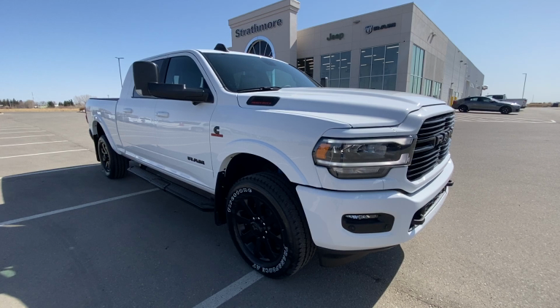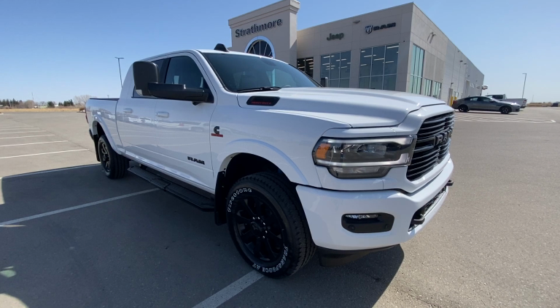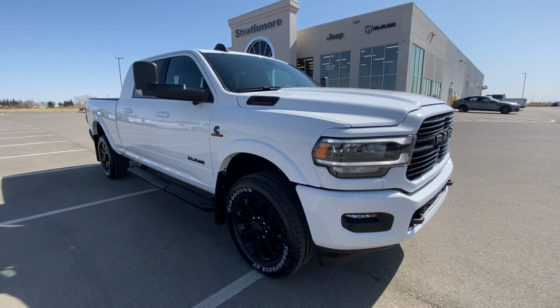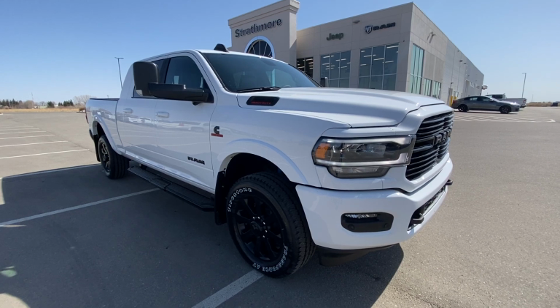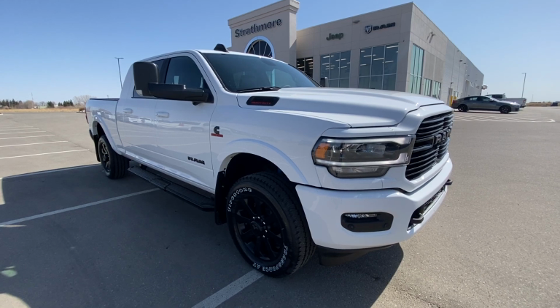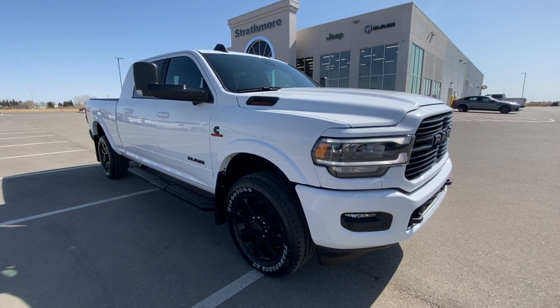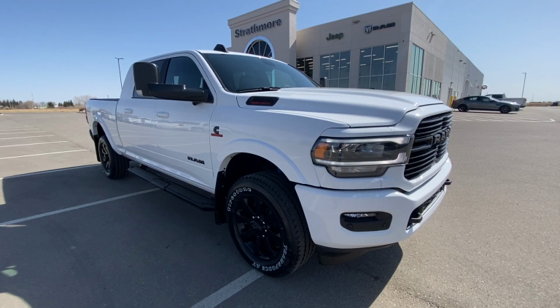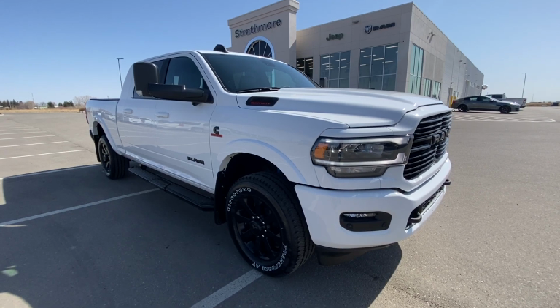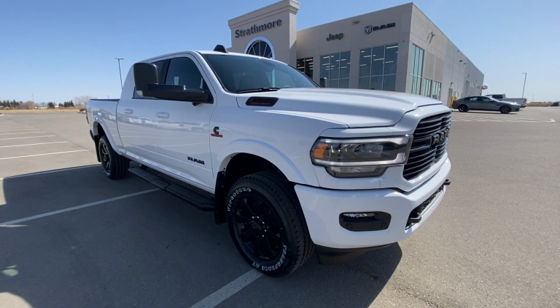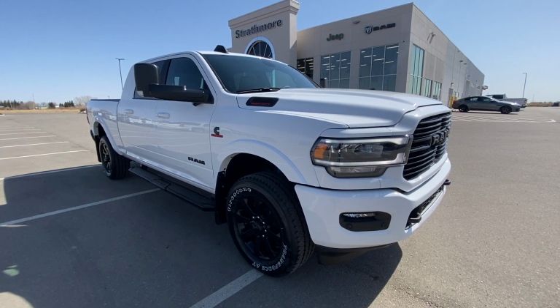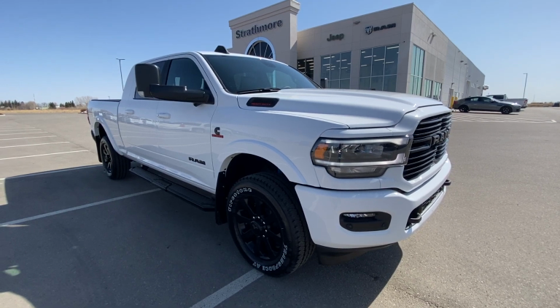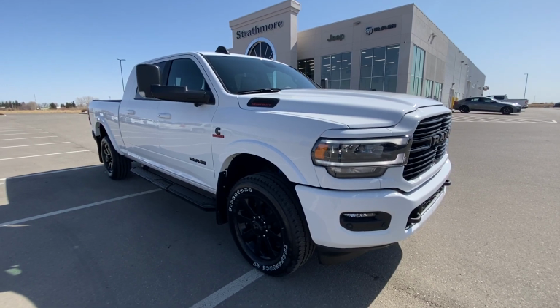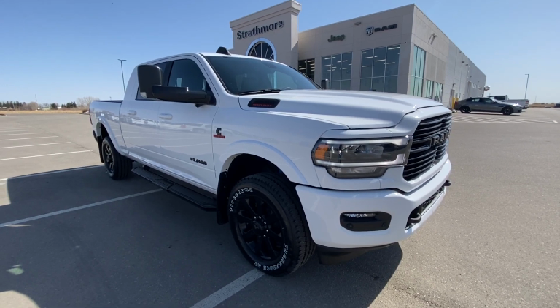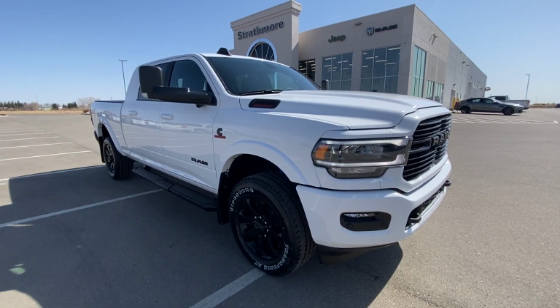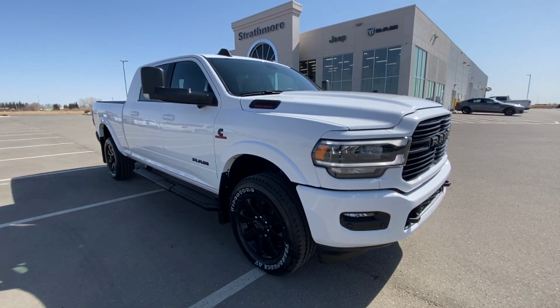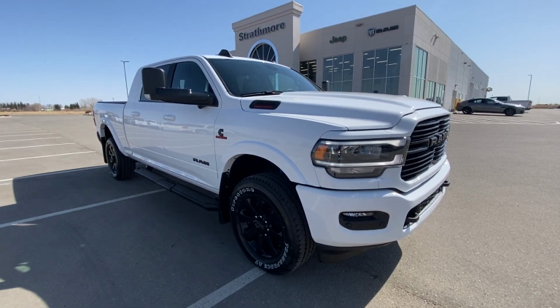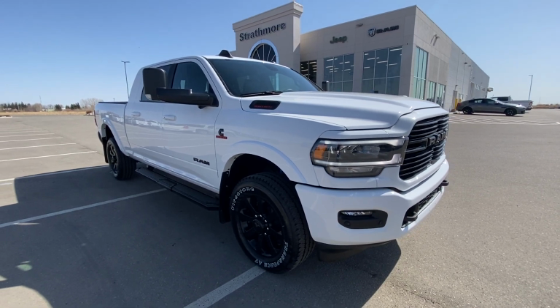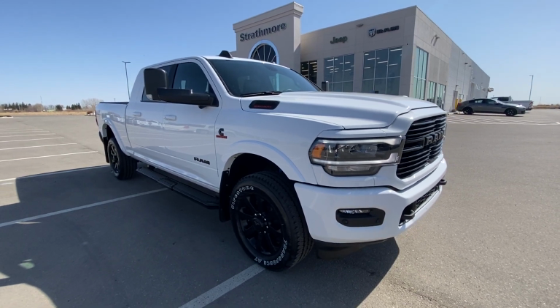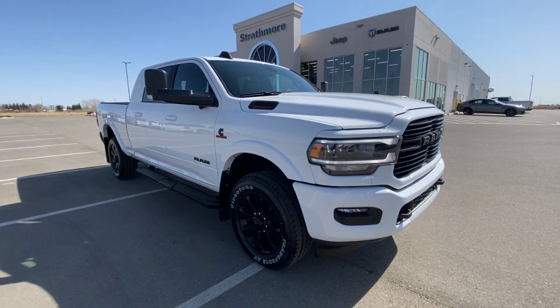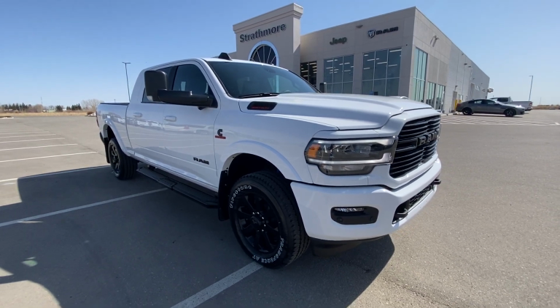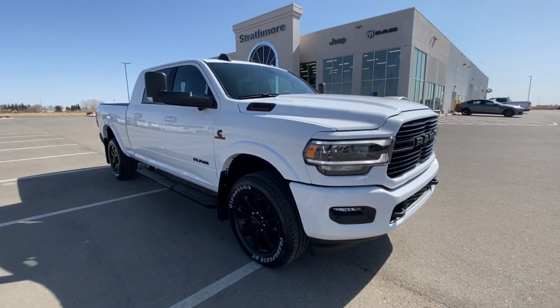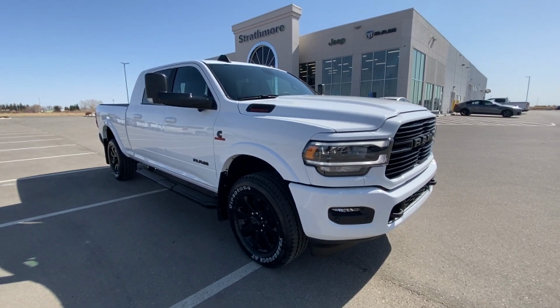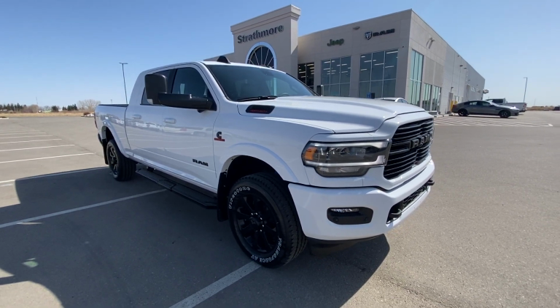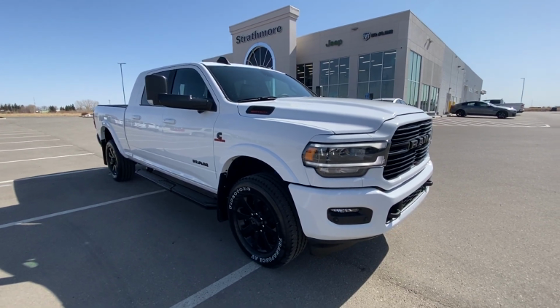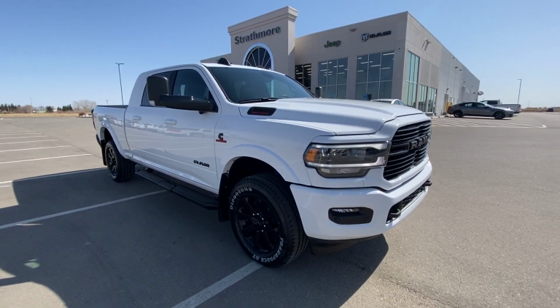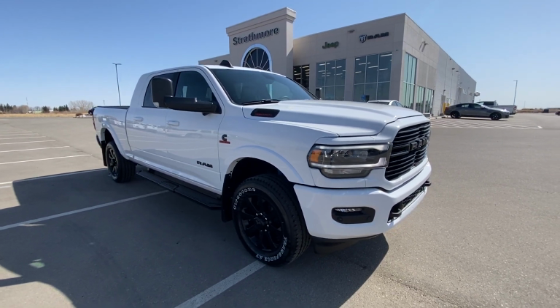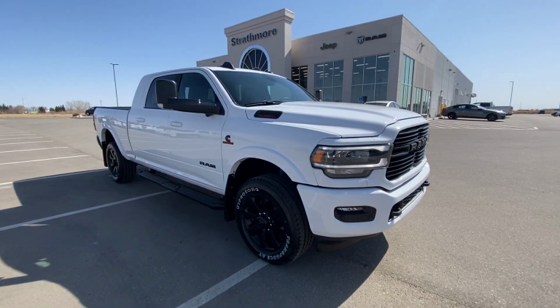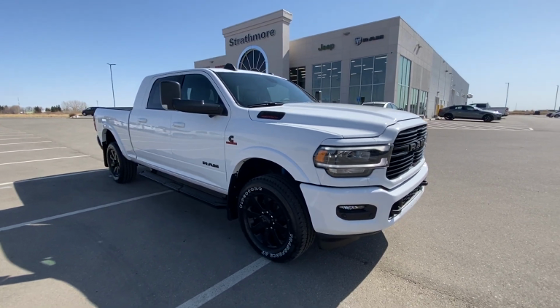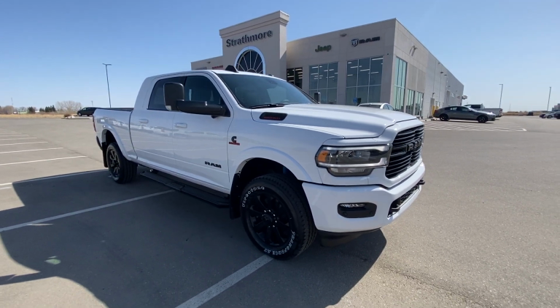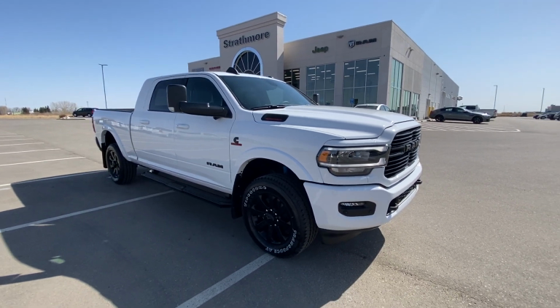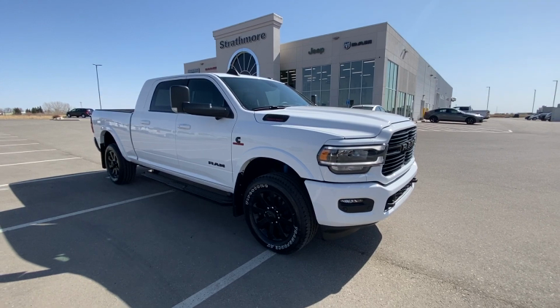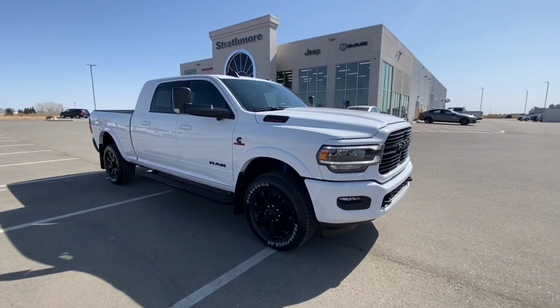All right, everybody. I'm here with something super special for you today. 2021 Ram 2500 Laramie Night Edition.